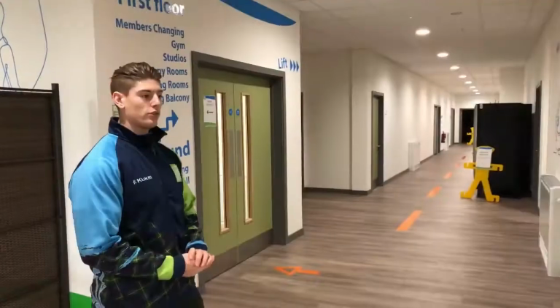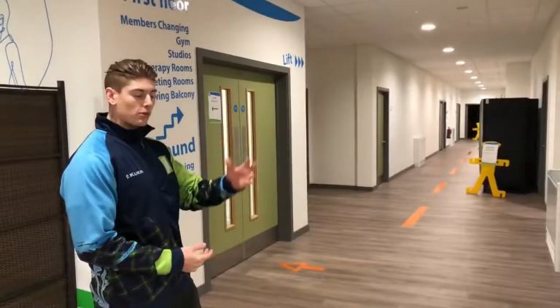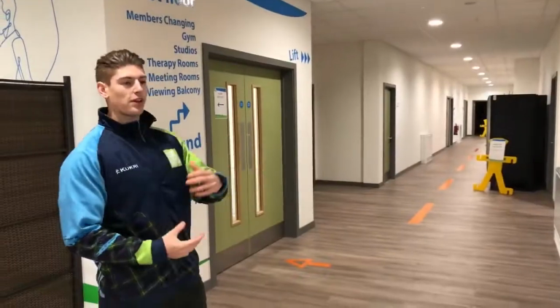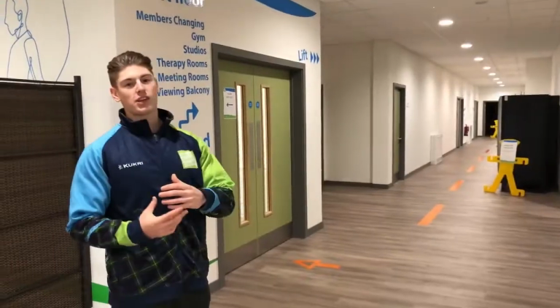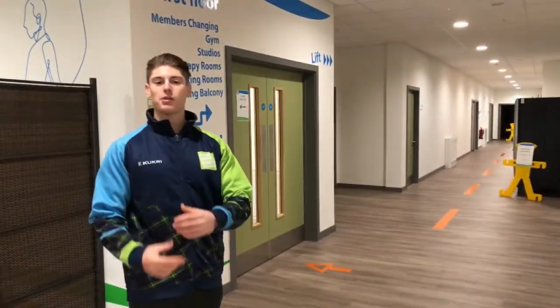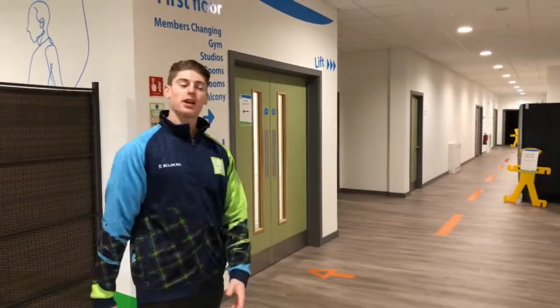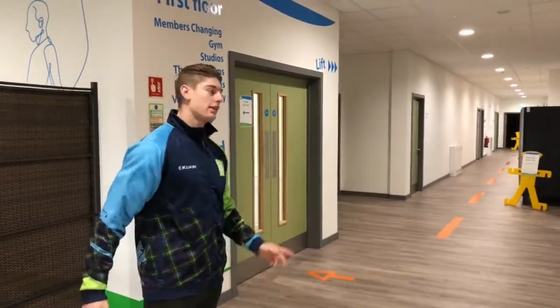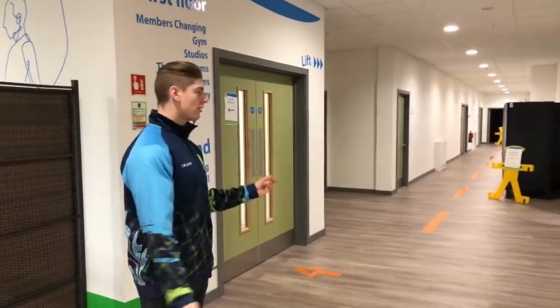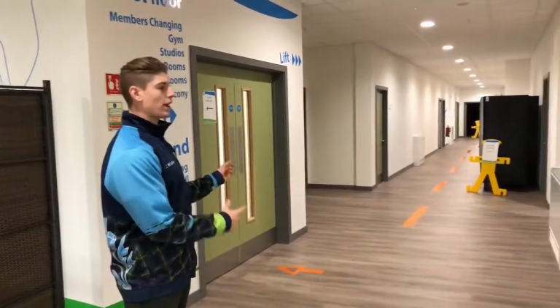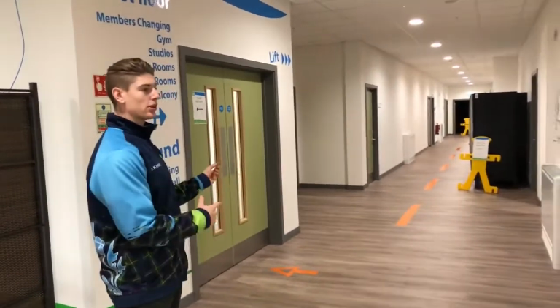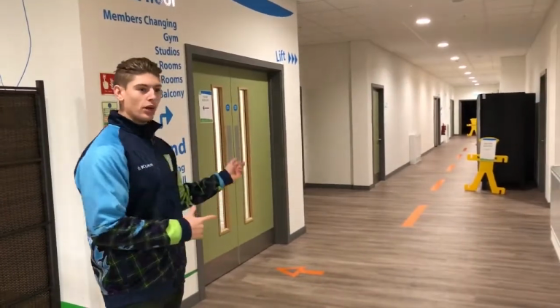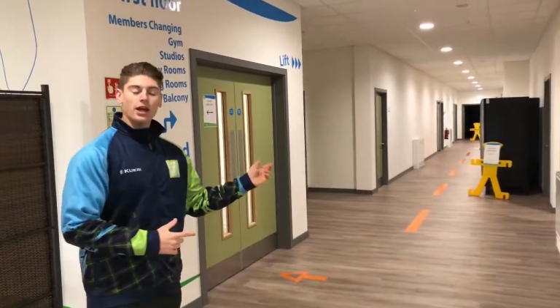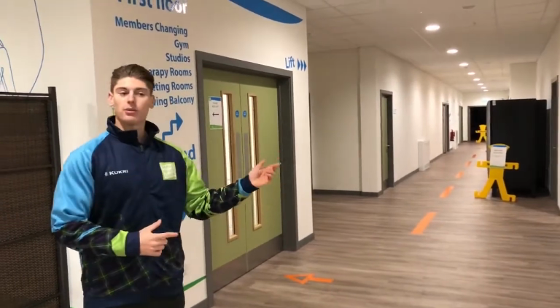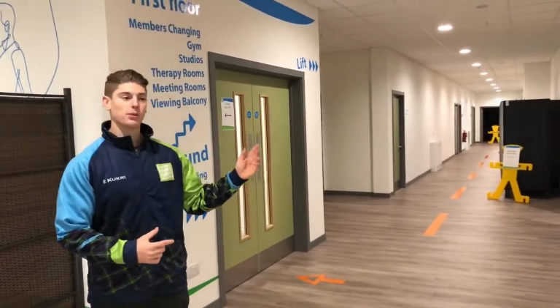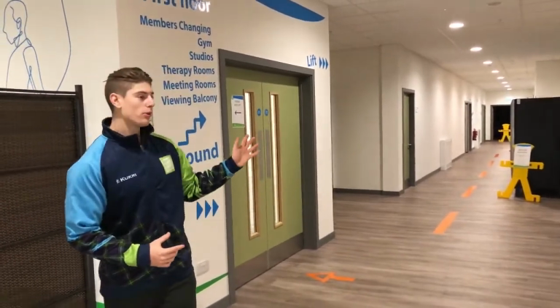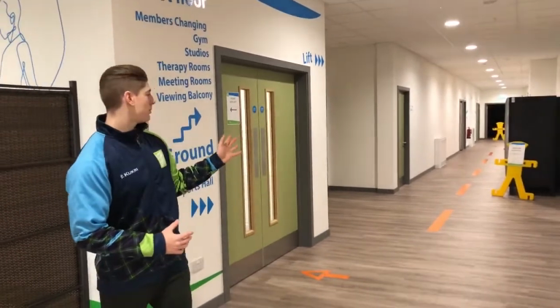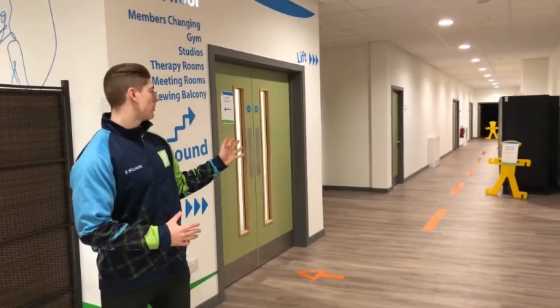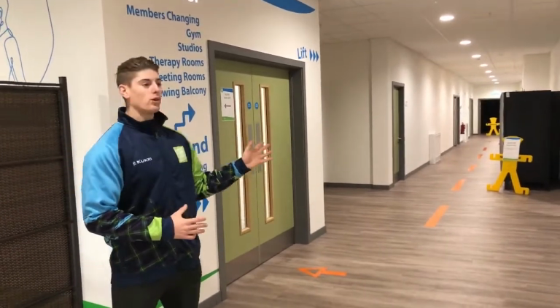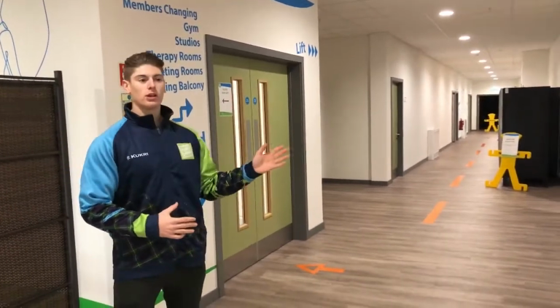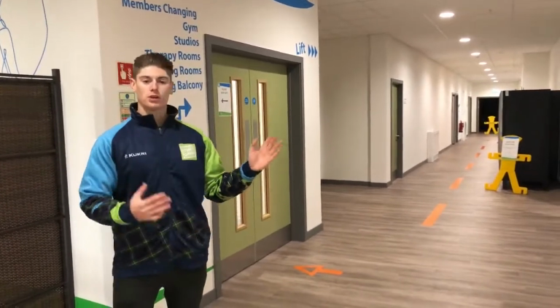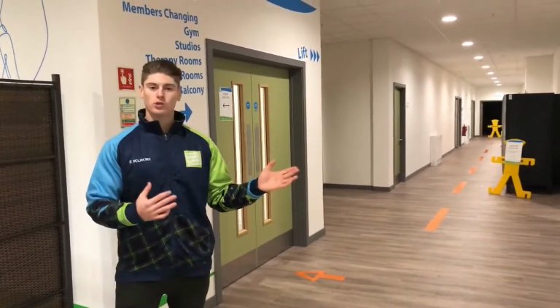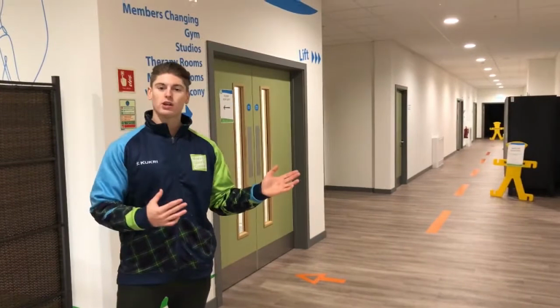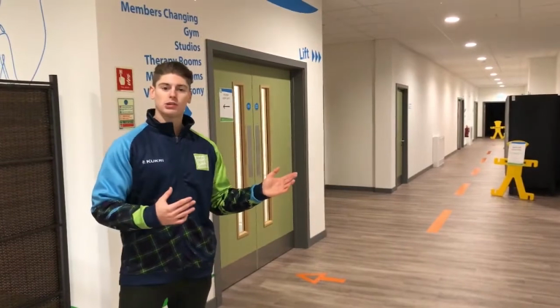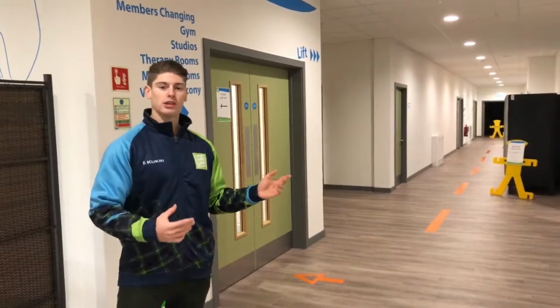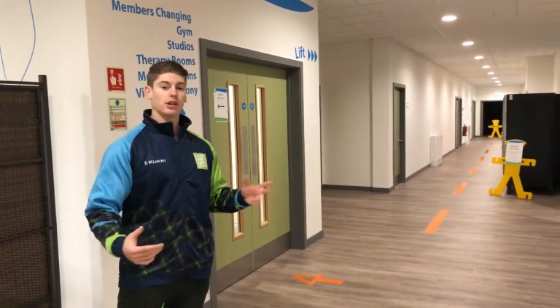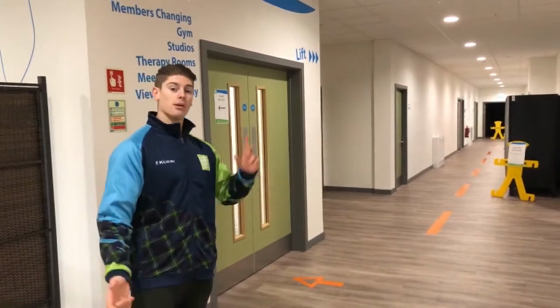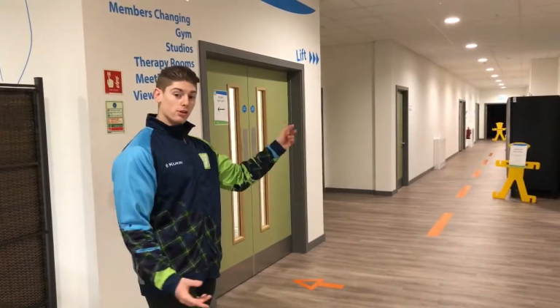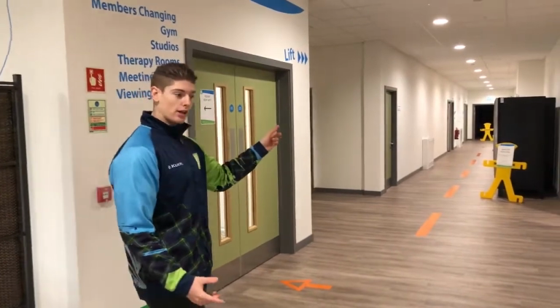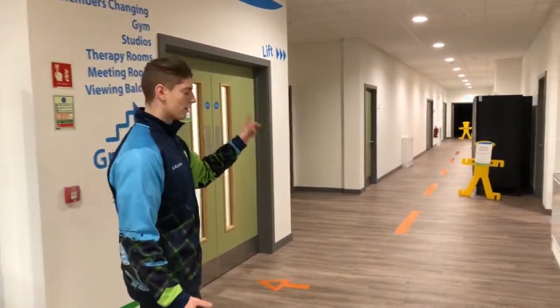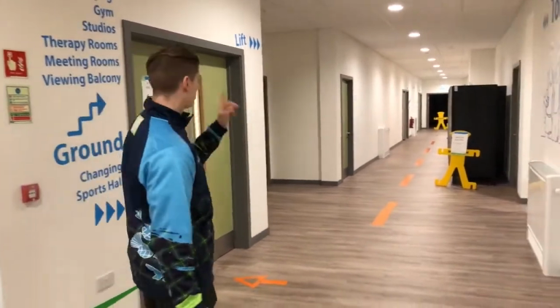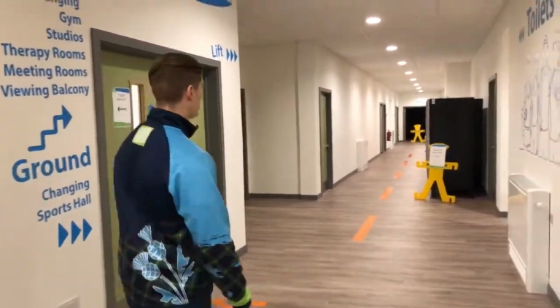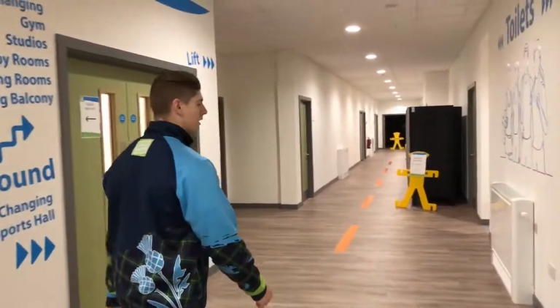Now that we've left reception, we're going to head down to the games hall where we can speak more about all the different coaching opportunities that can happen through there.